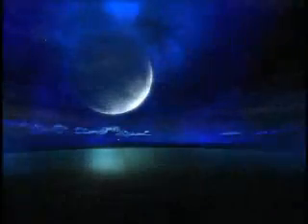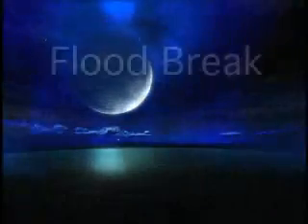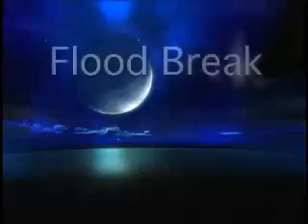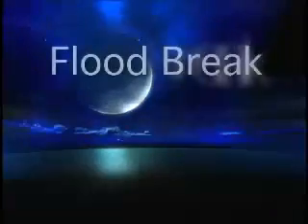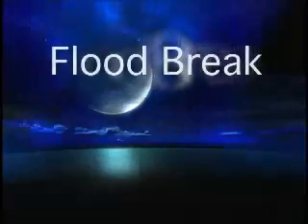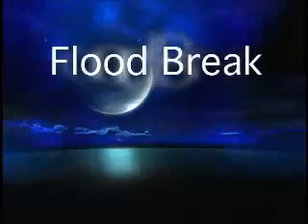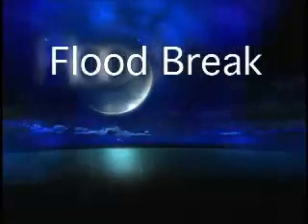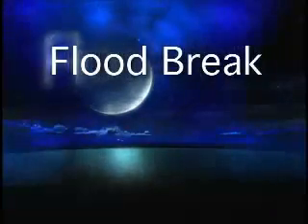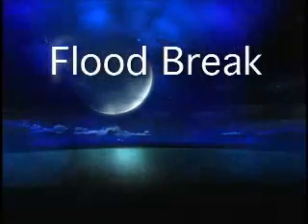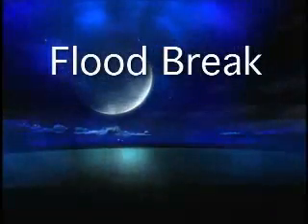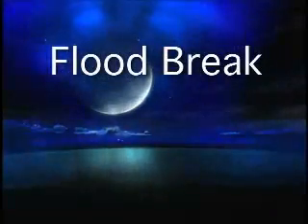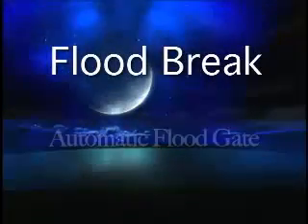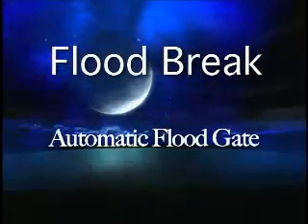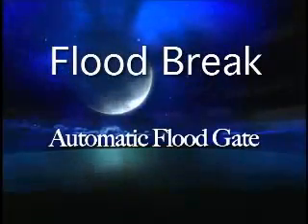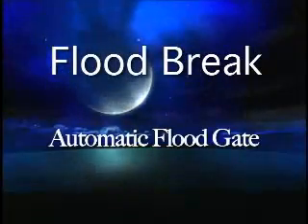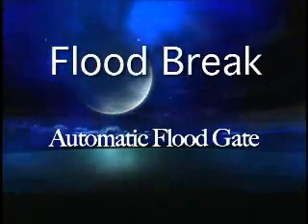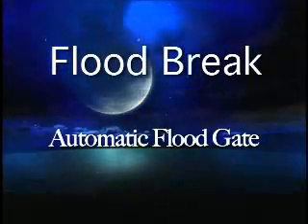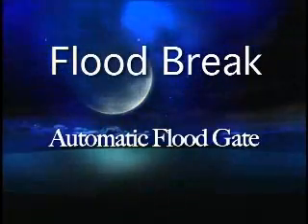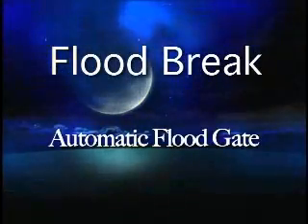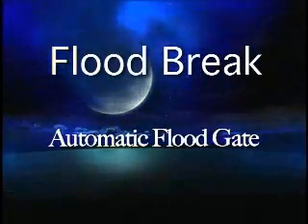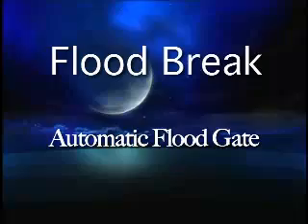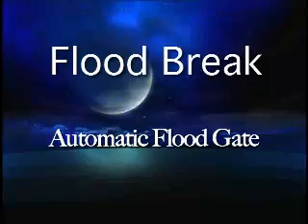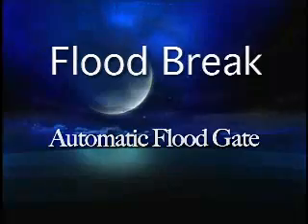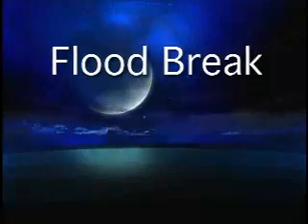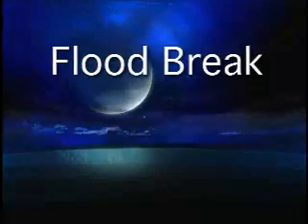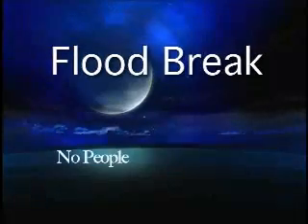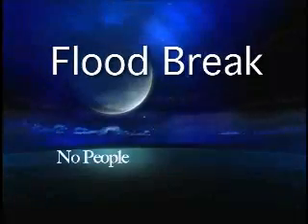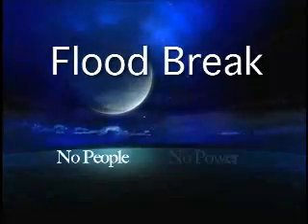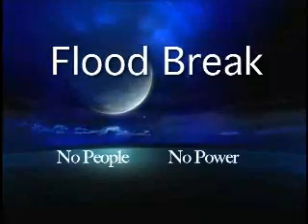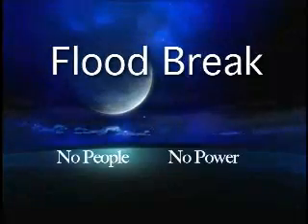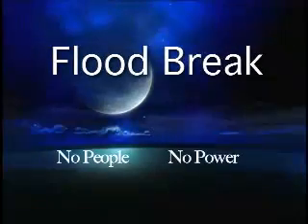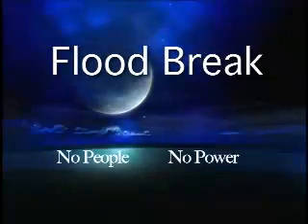Floodbreak presents a revolution in flood prevention: the Floodbreak Automatic Floodgate. No people, no power.